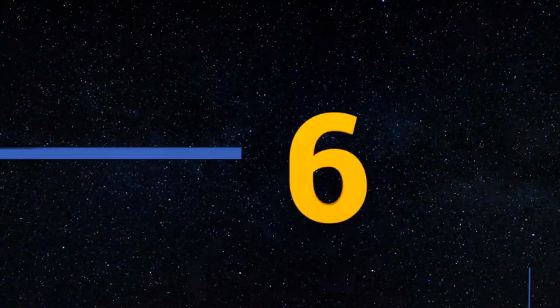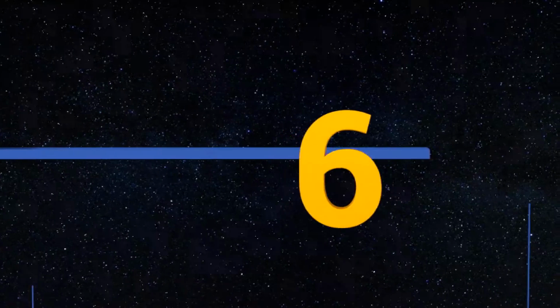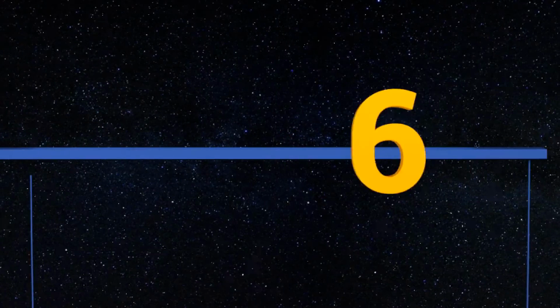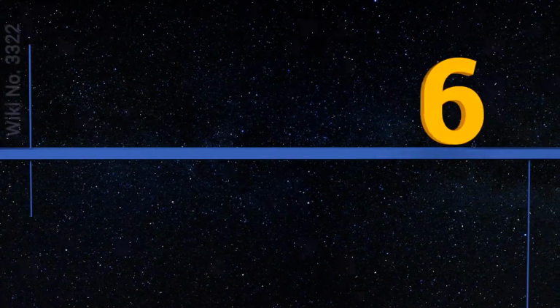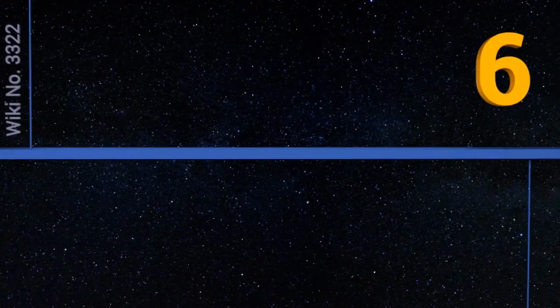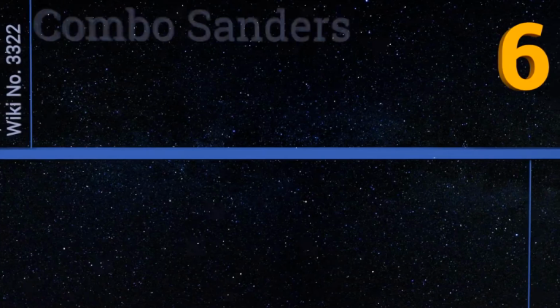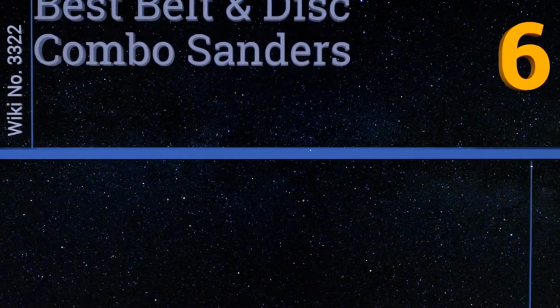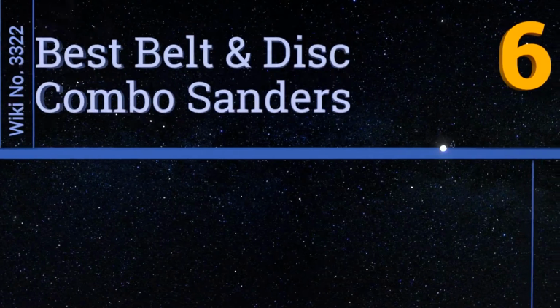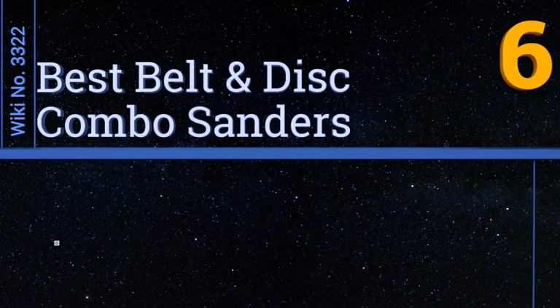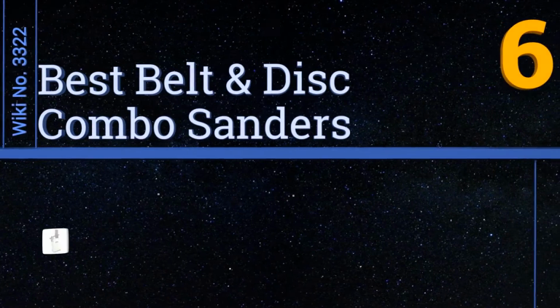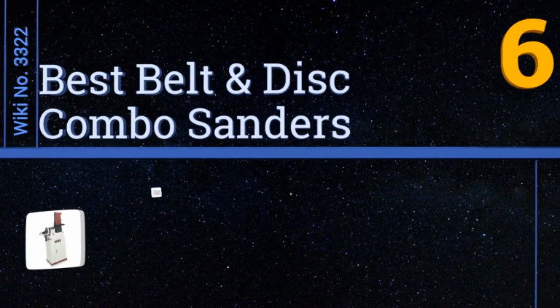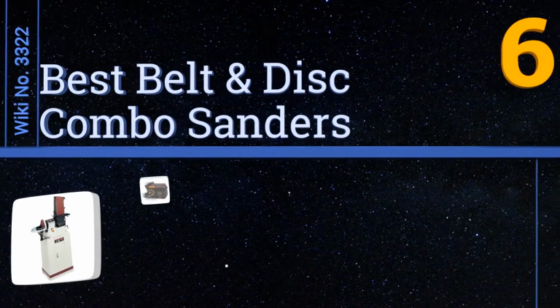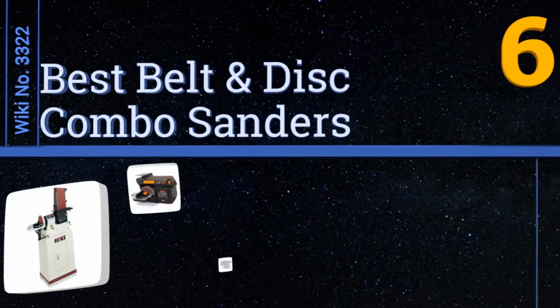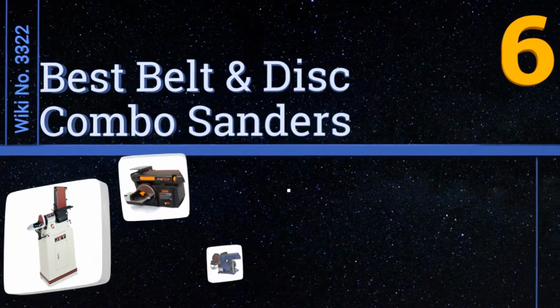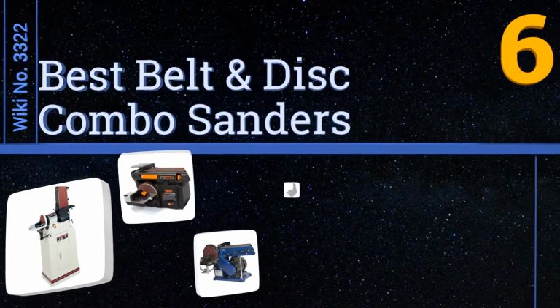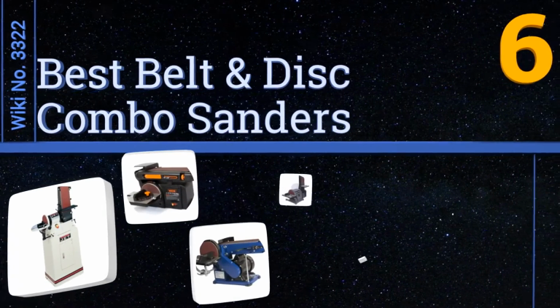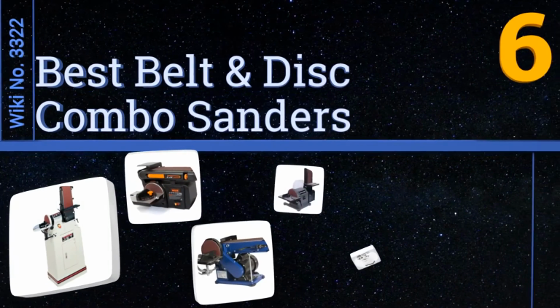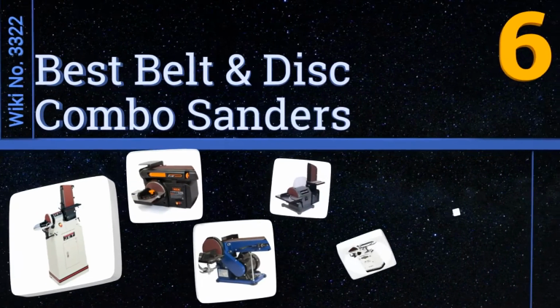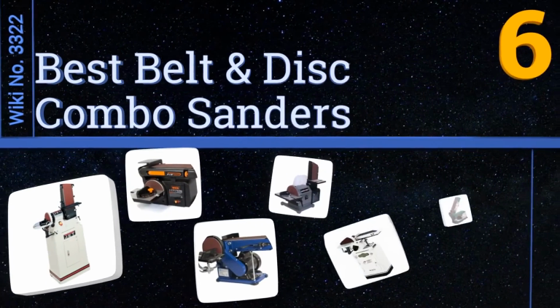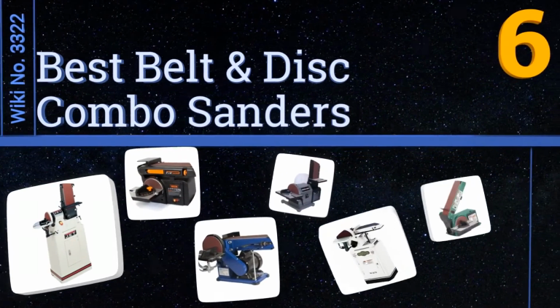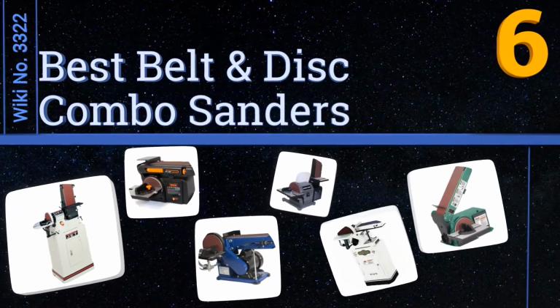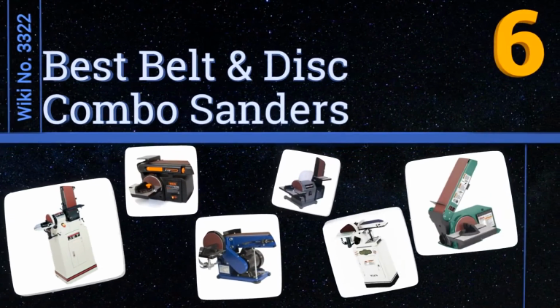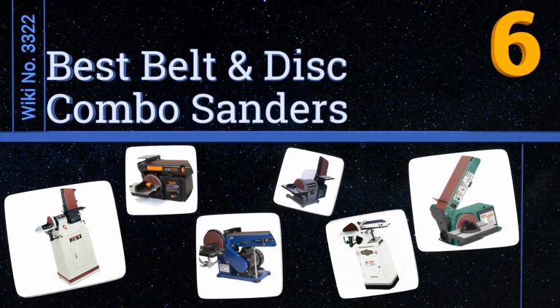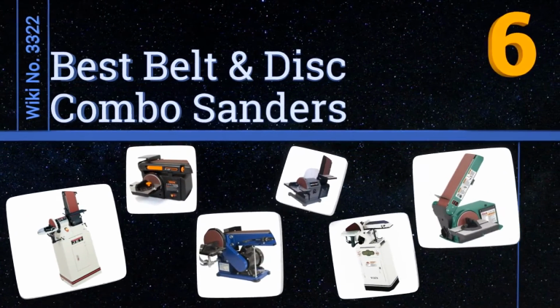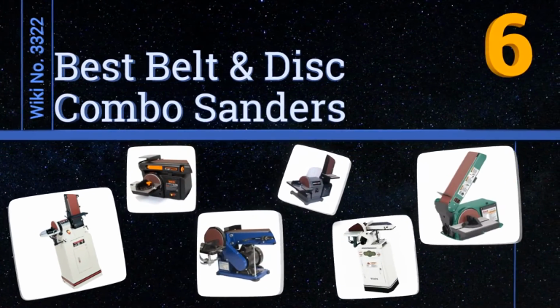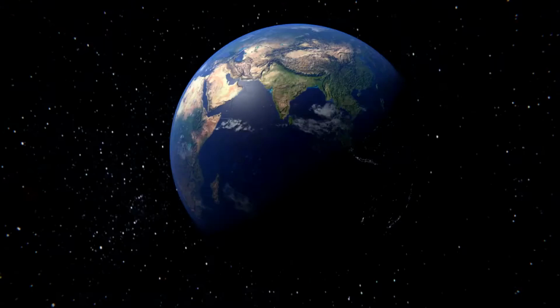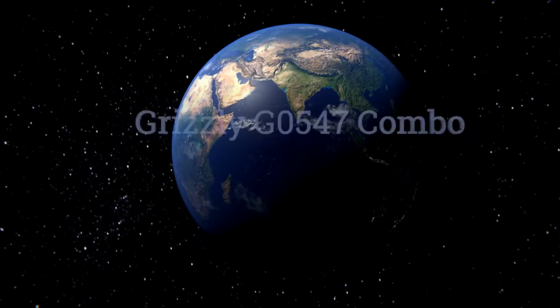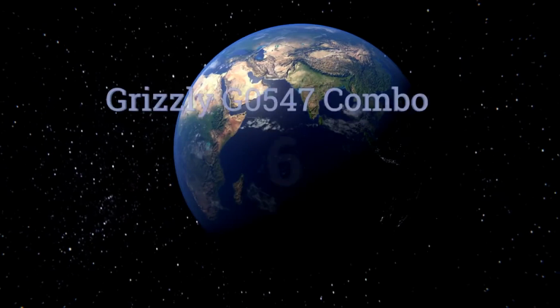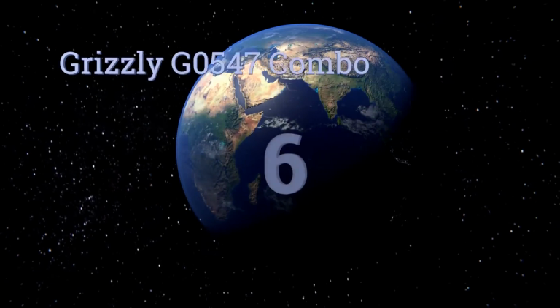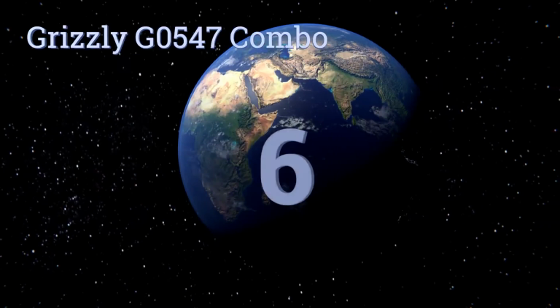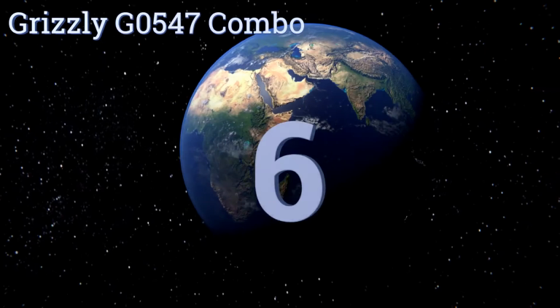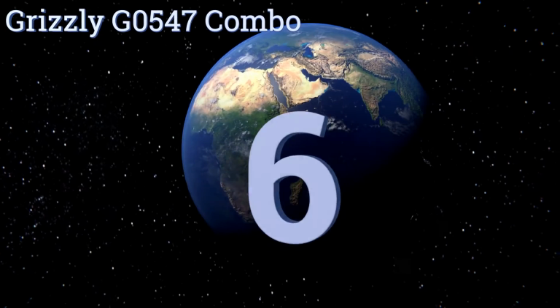EasyVid presents the six best belt and disc combo sanders. Let's get started with the list.